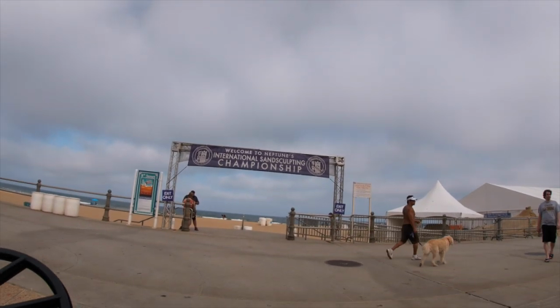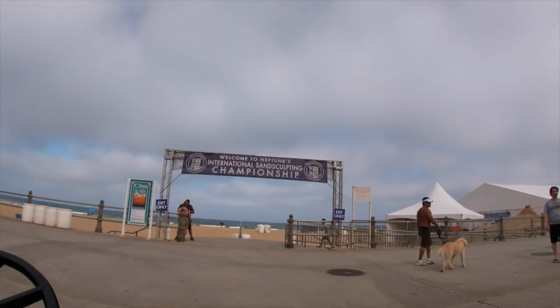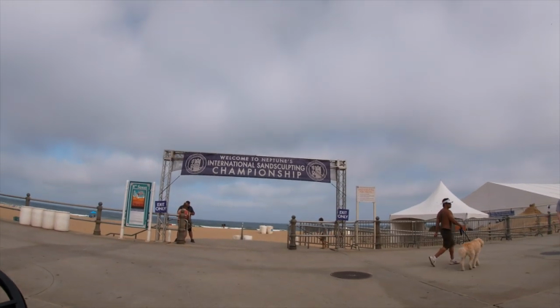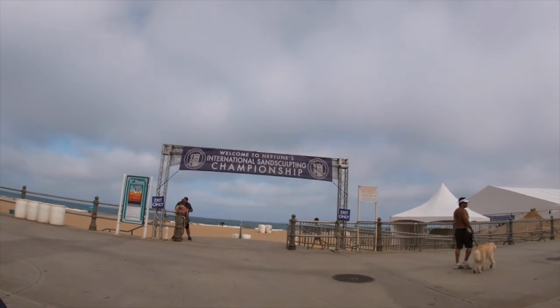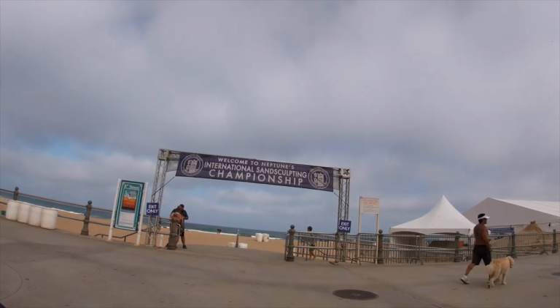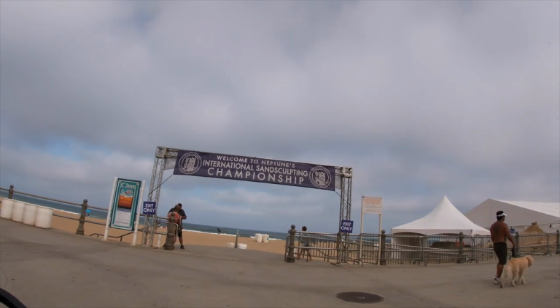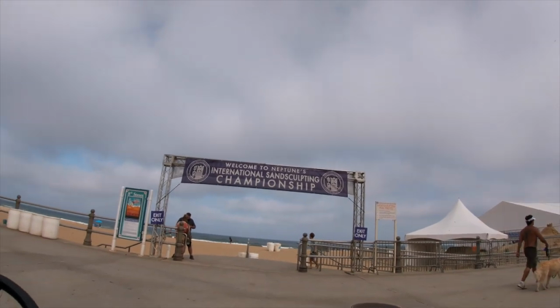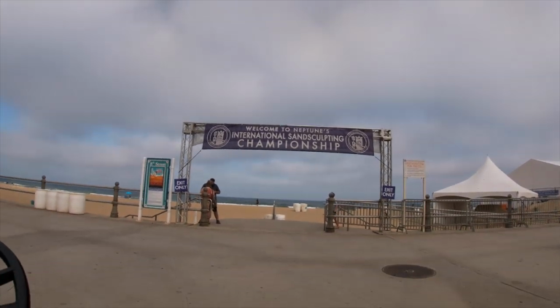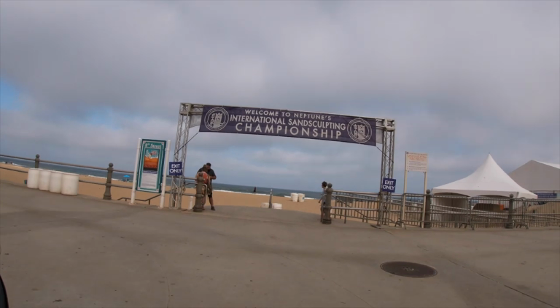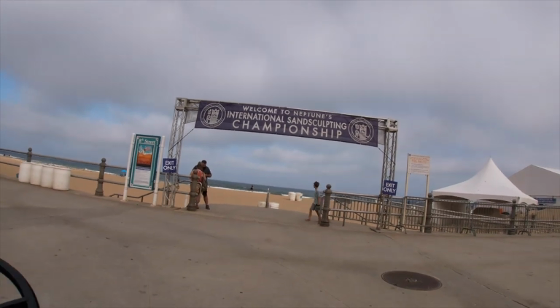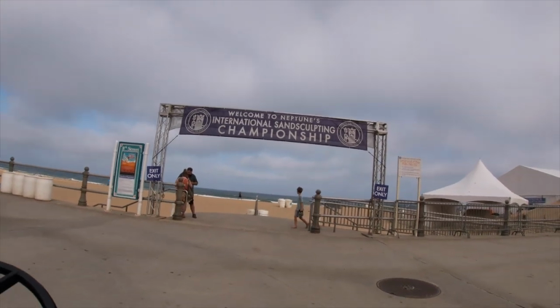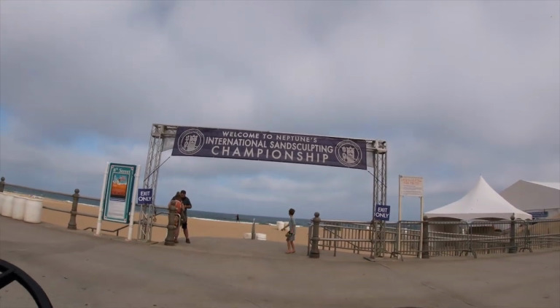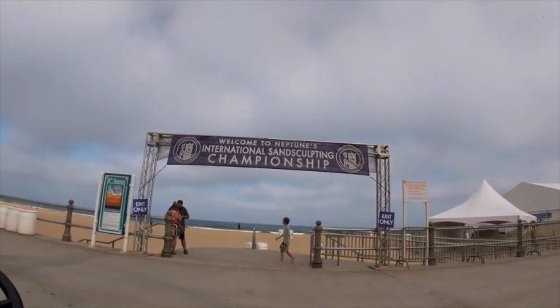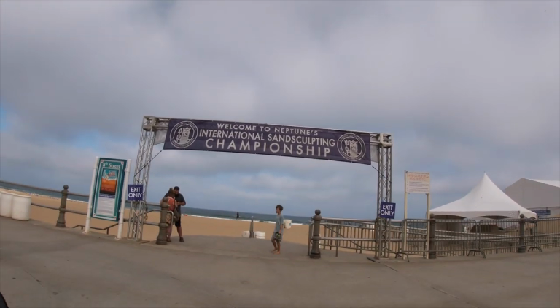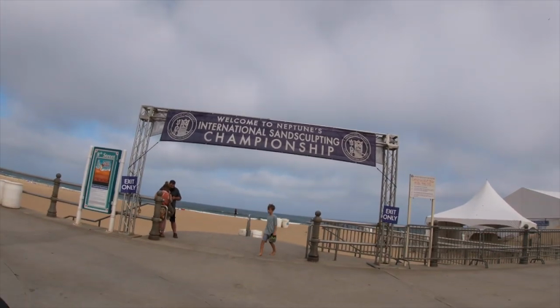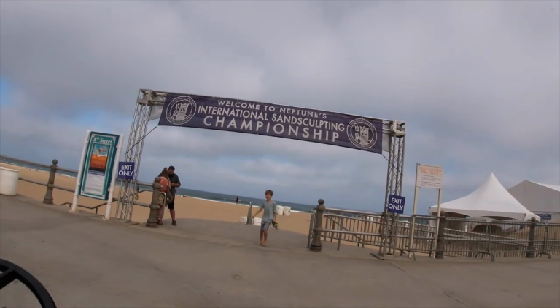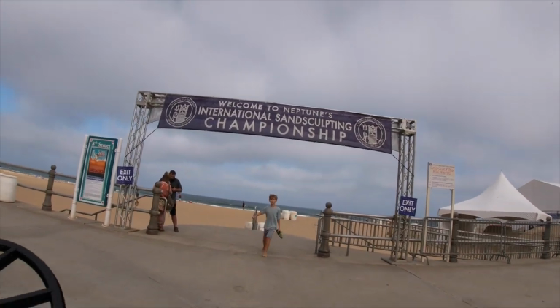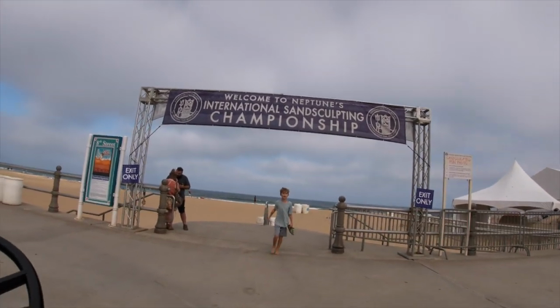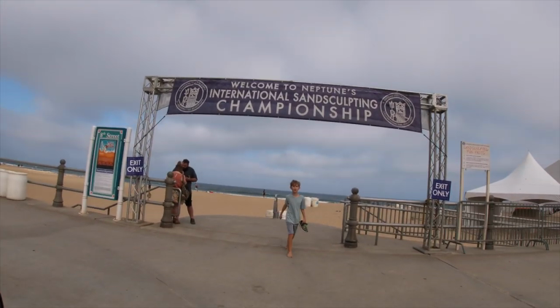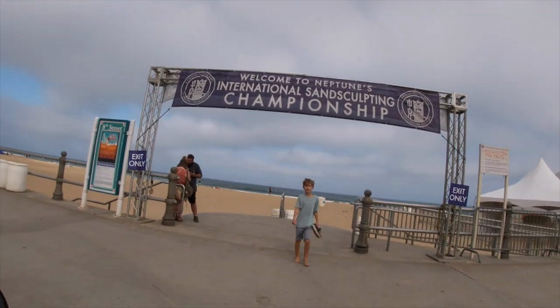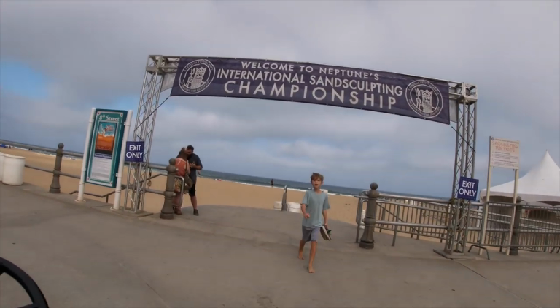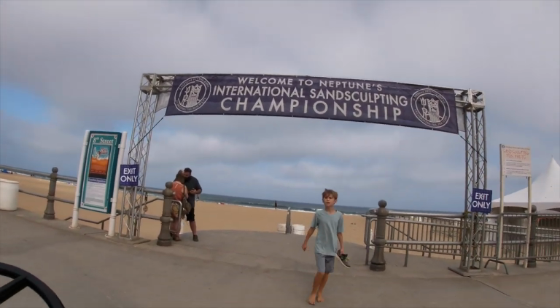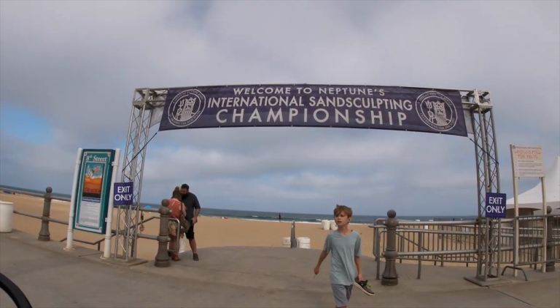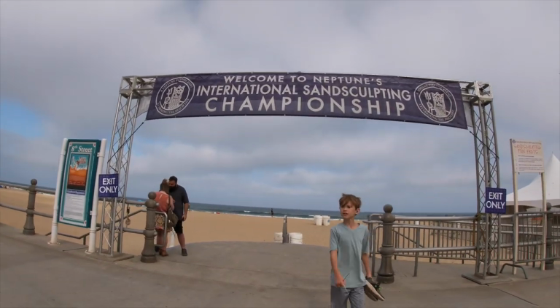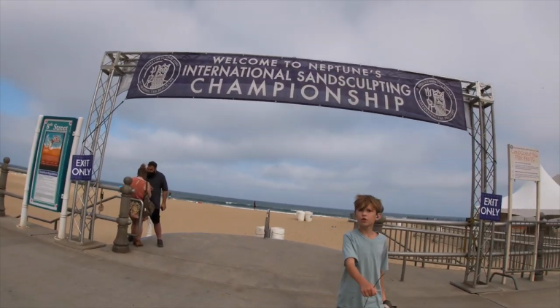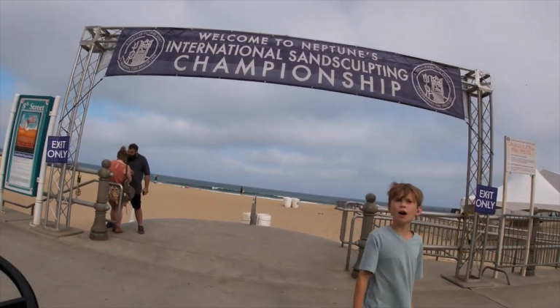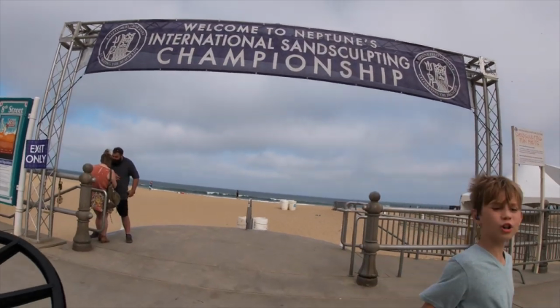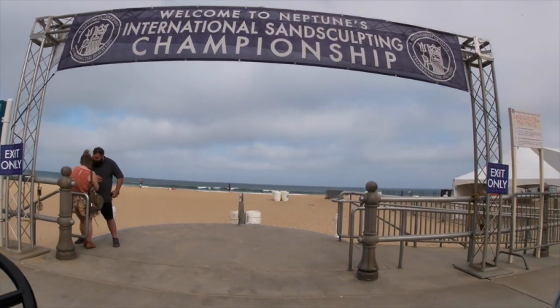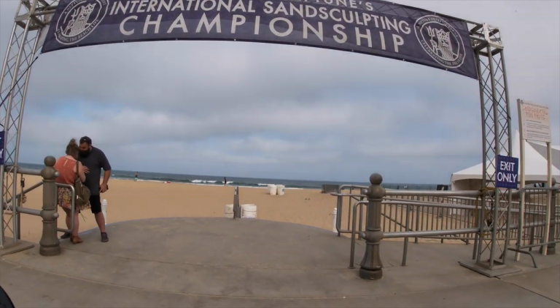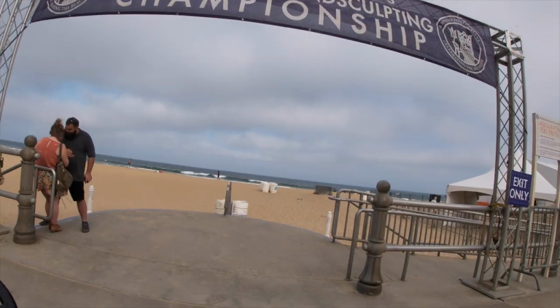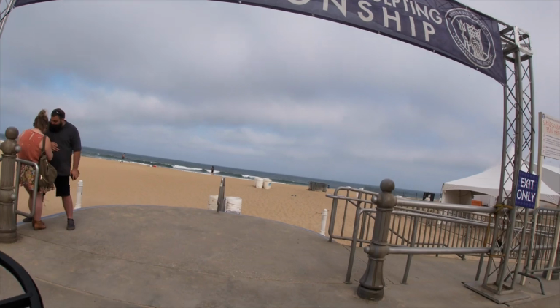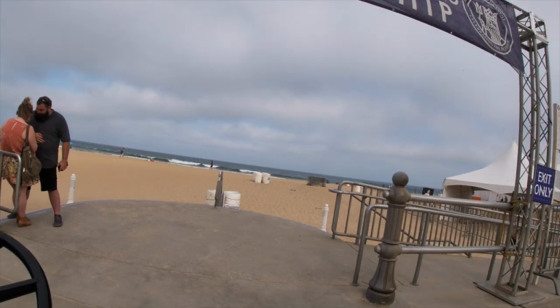We're back at 8th Street. Land an otter. Happy blocking. Okay, buddy.